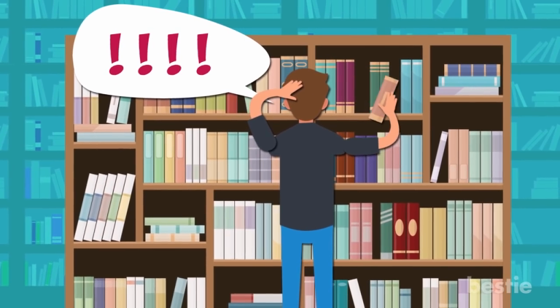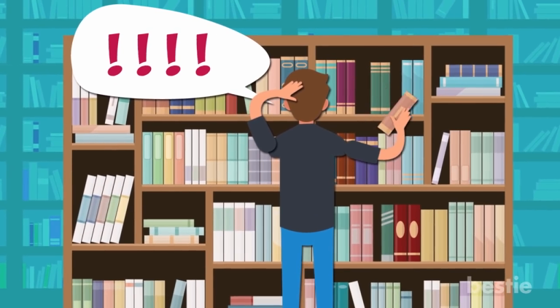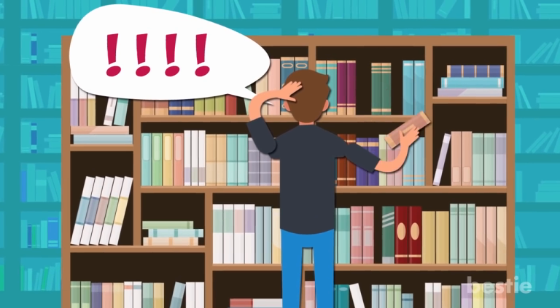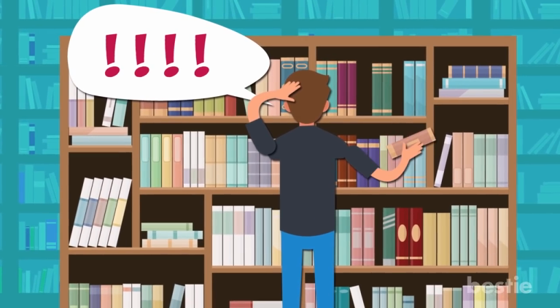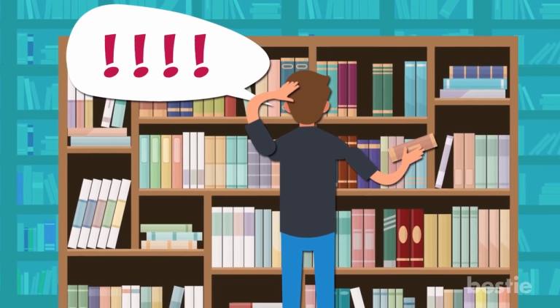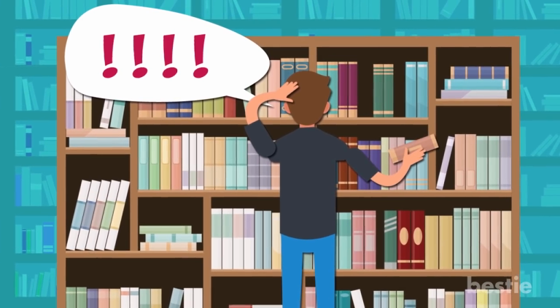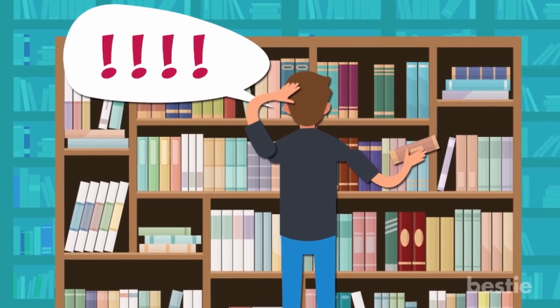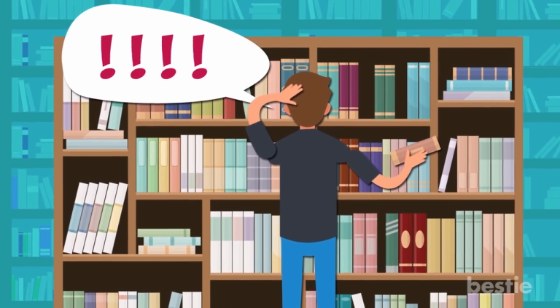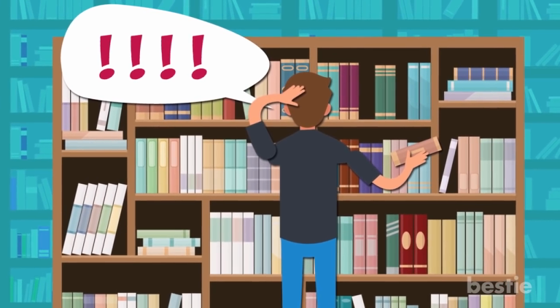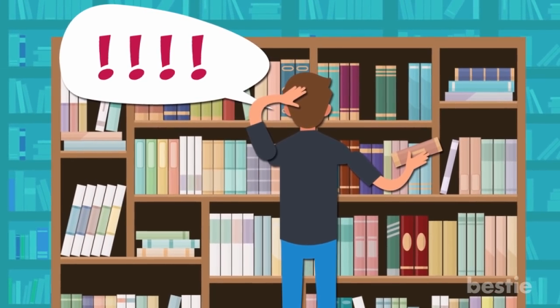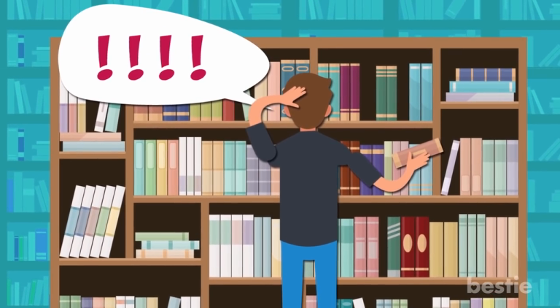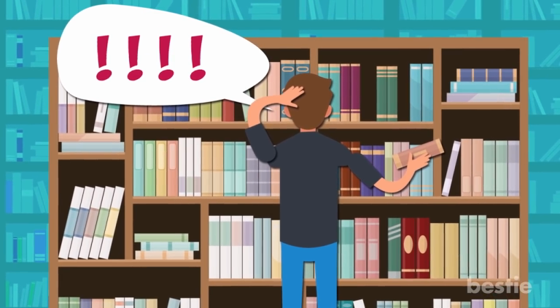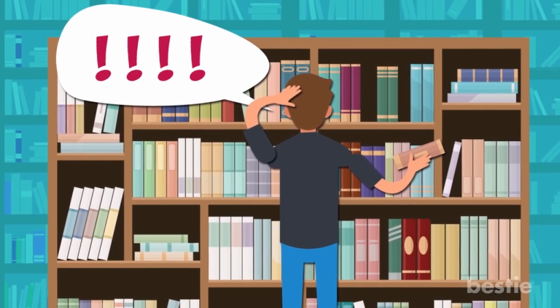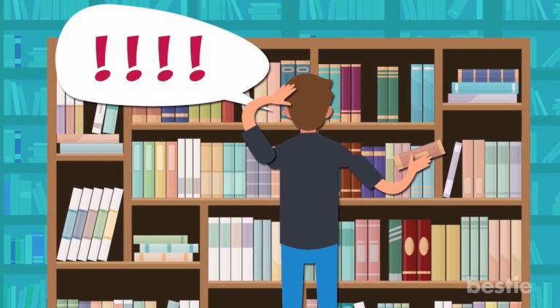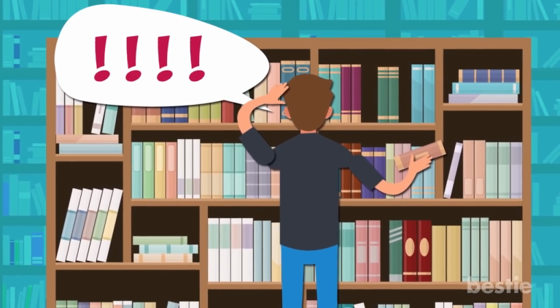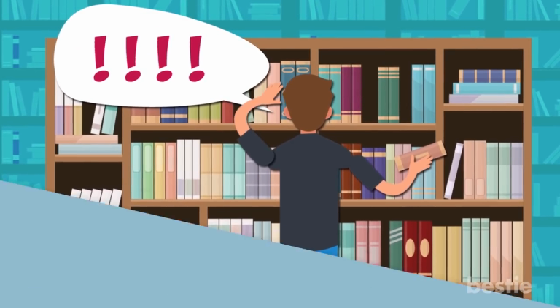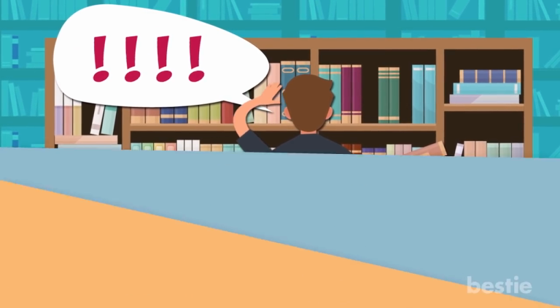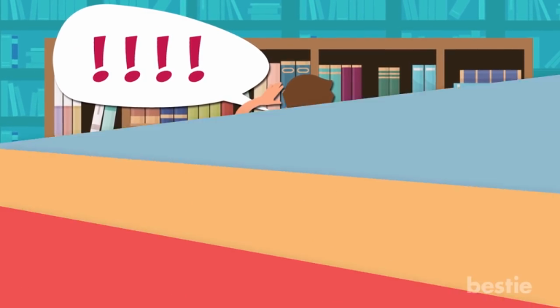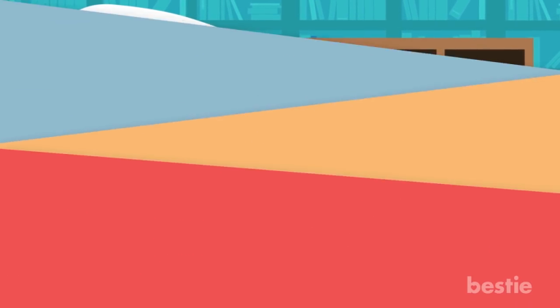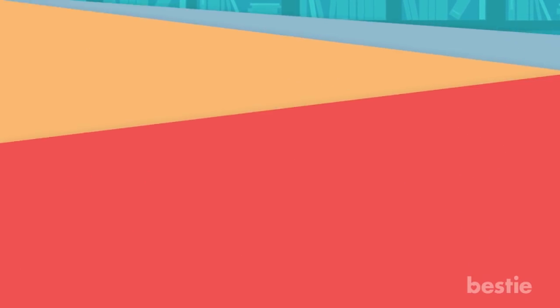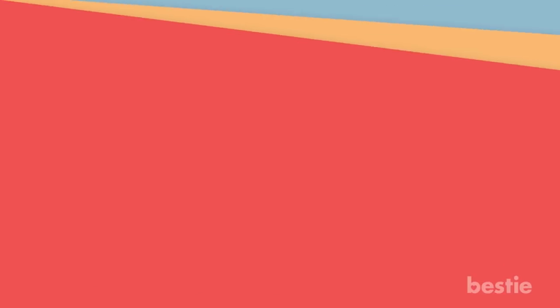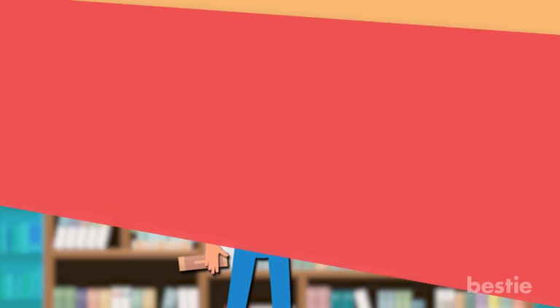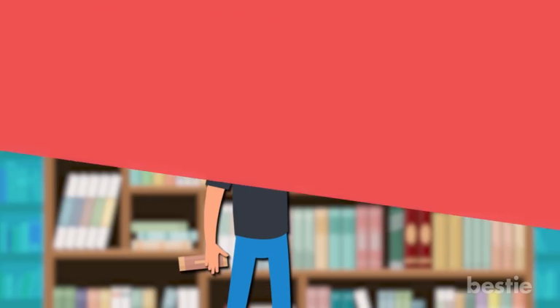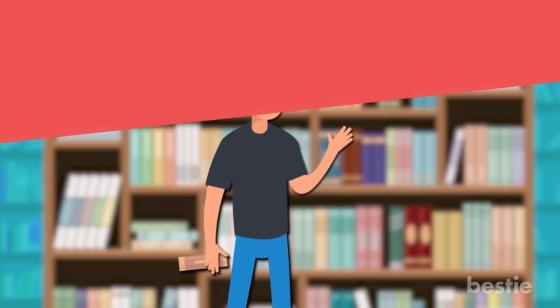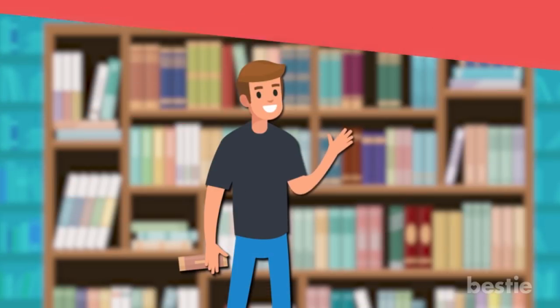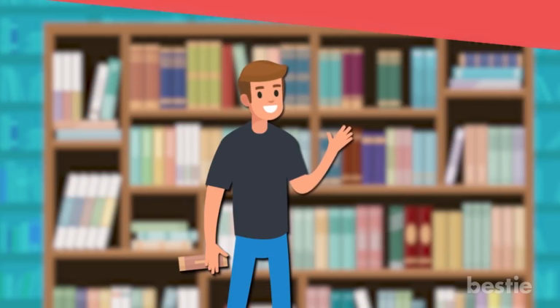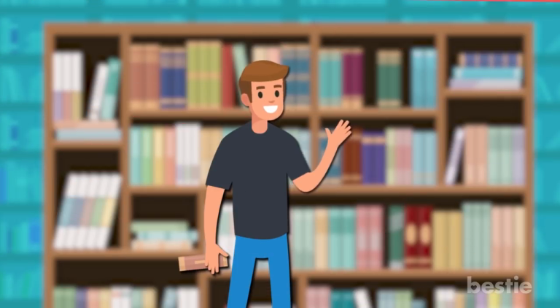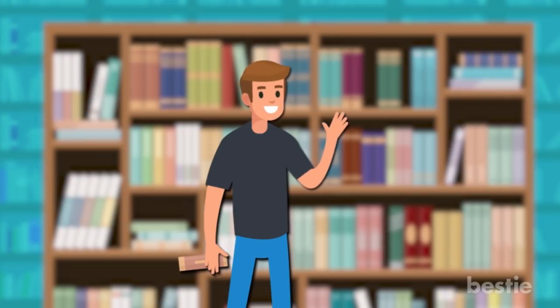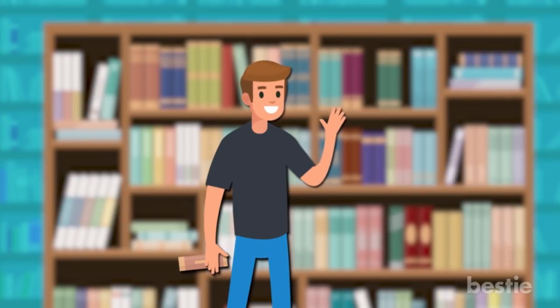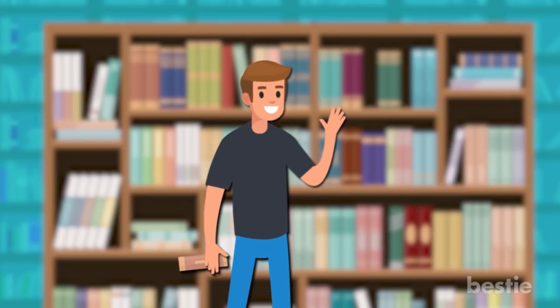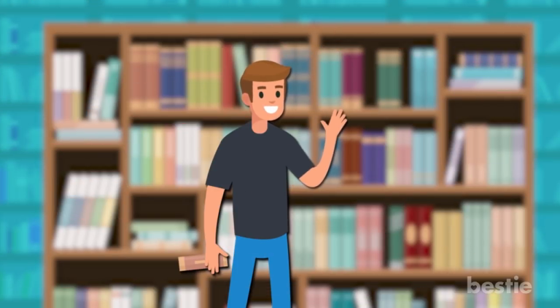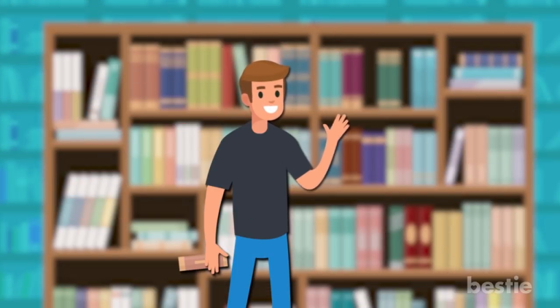Ah, here. I finally found you. Hey there. How are you?